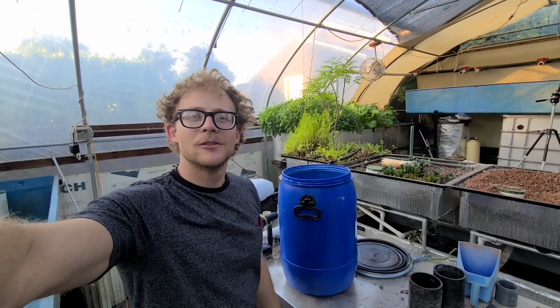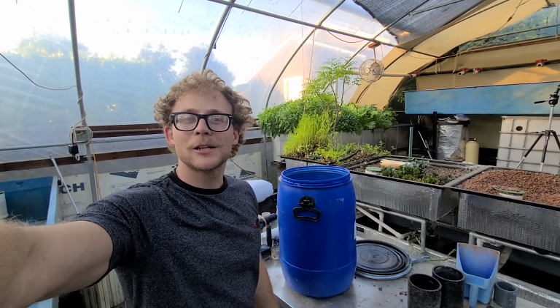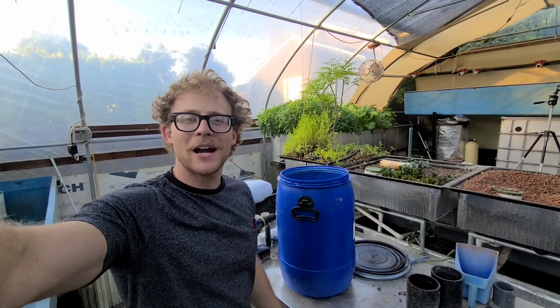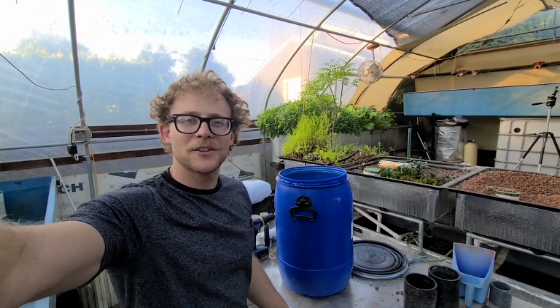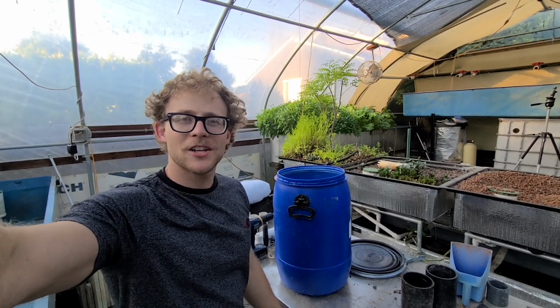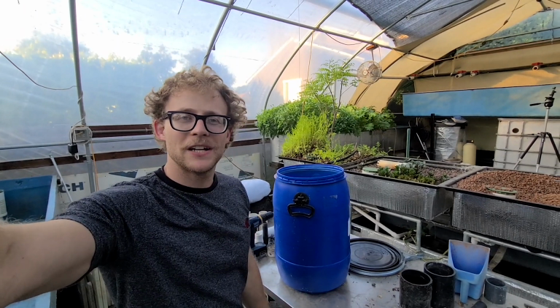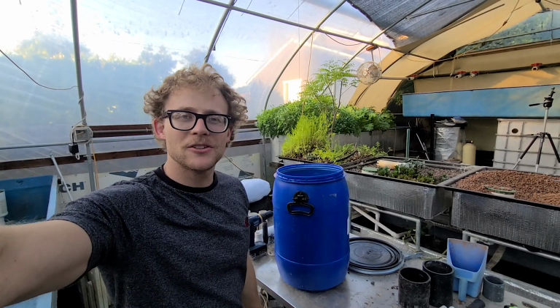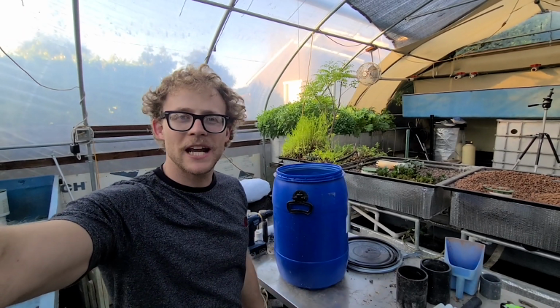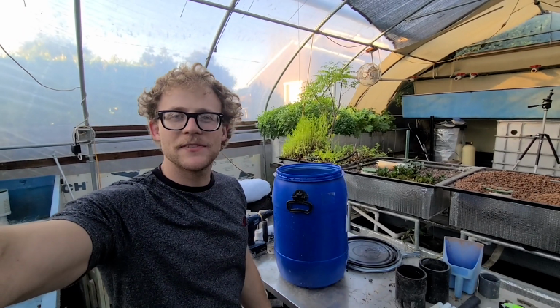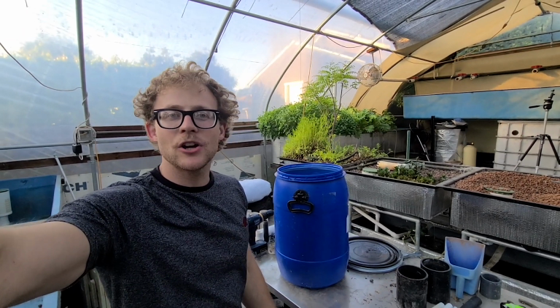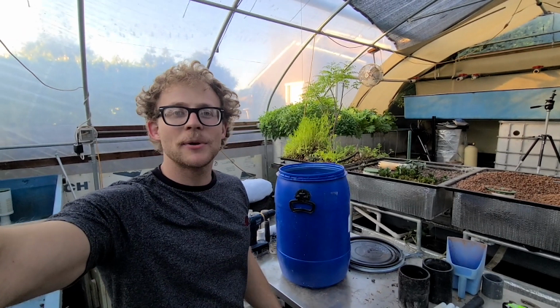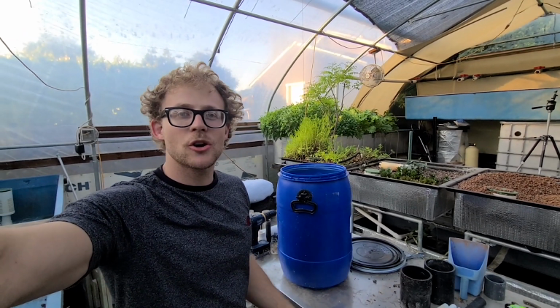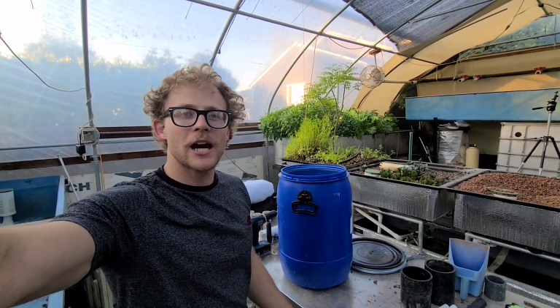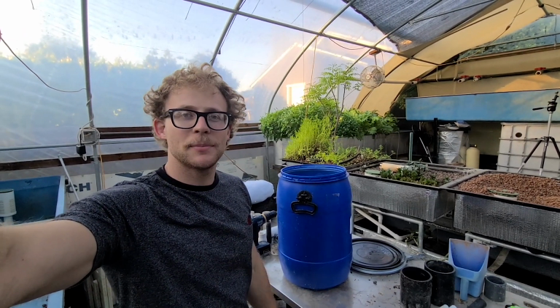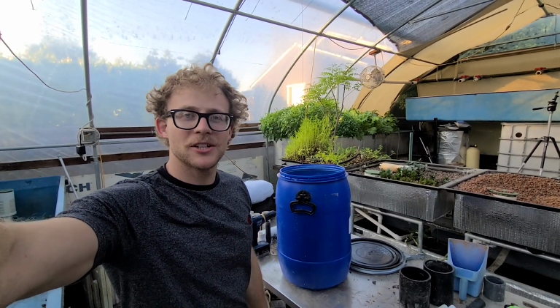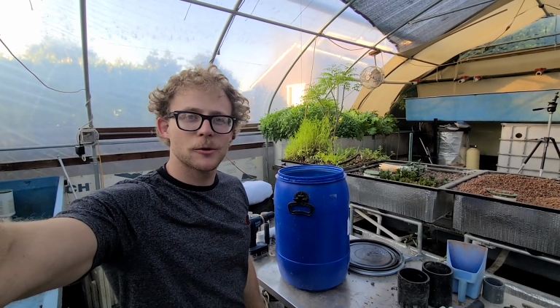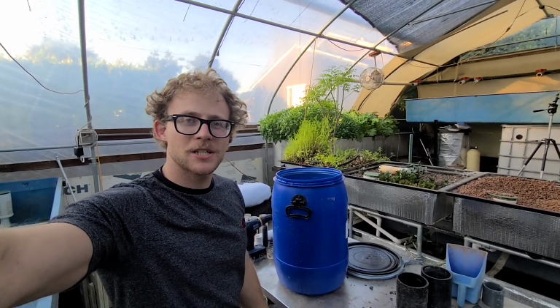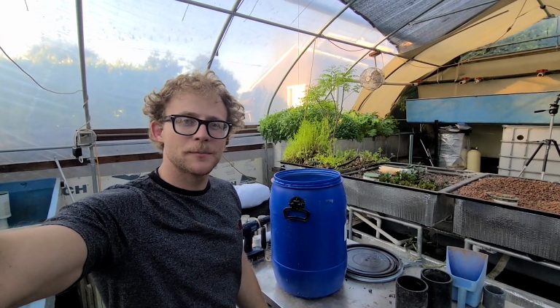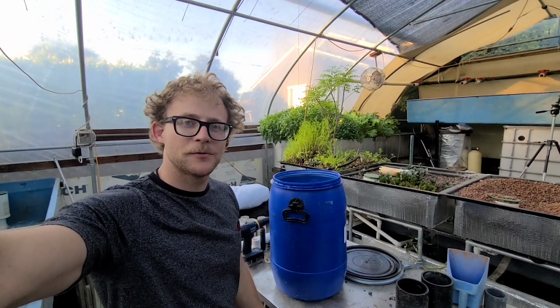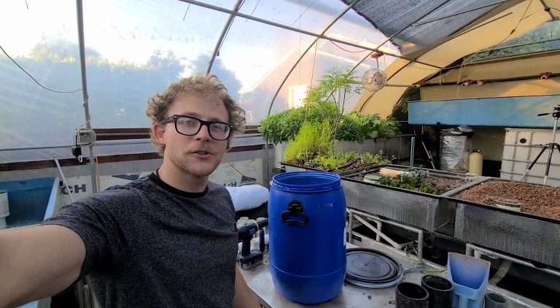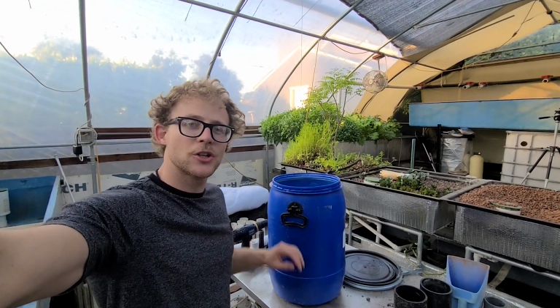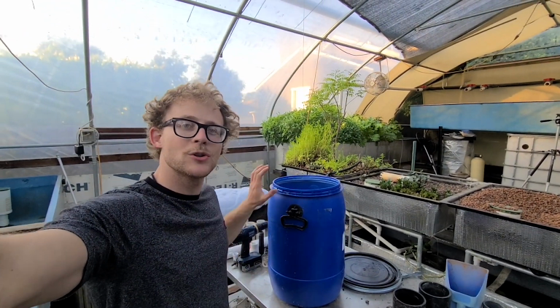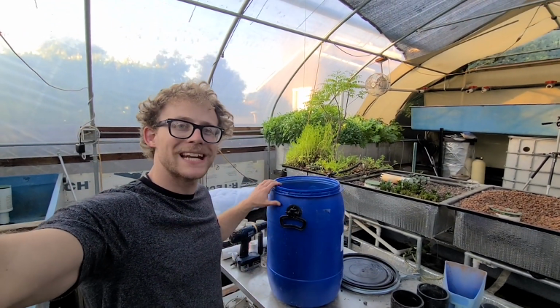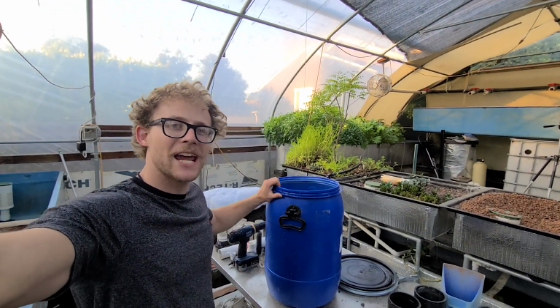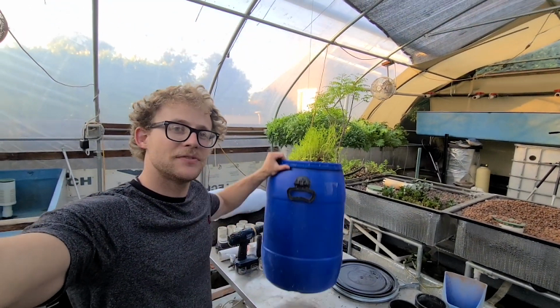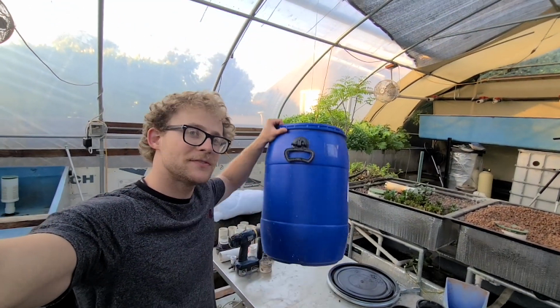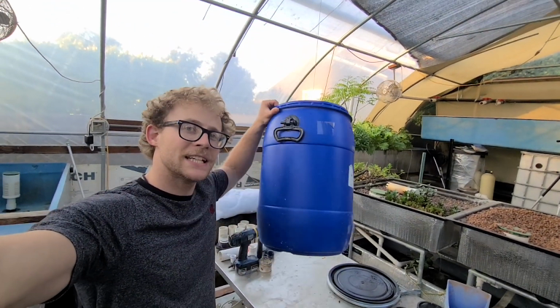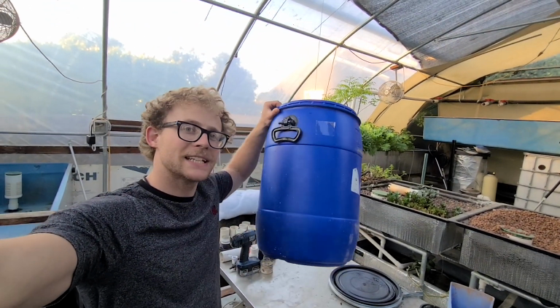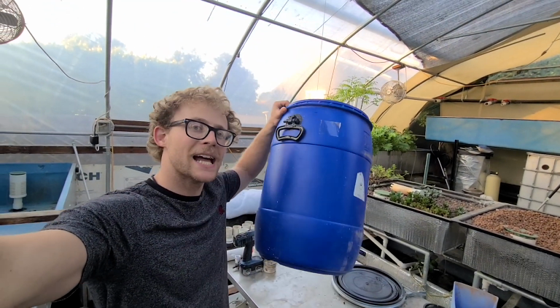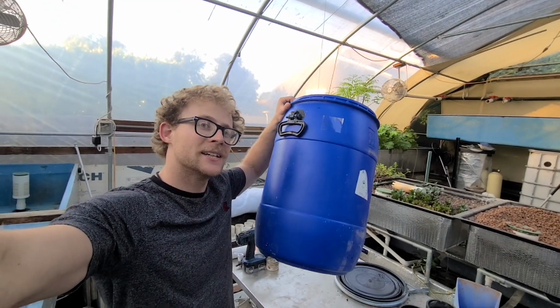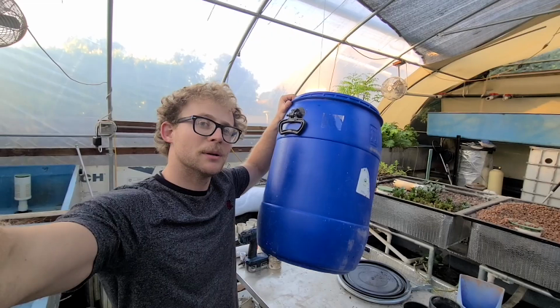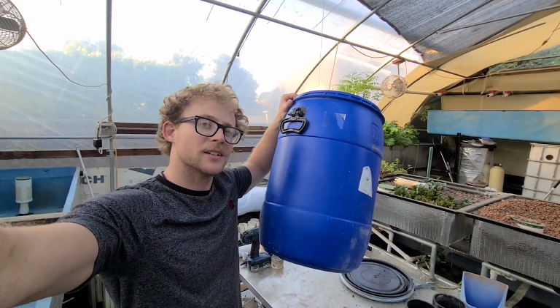Welcome back for another video. In today's video I'm going to show you how to build a super simple filter using a 15 gallon bucket.